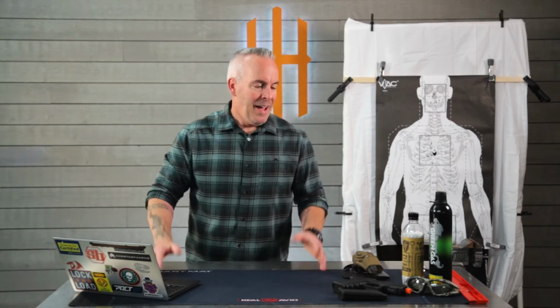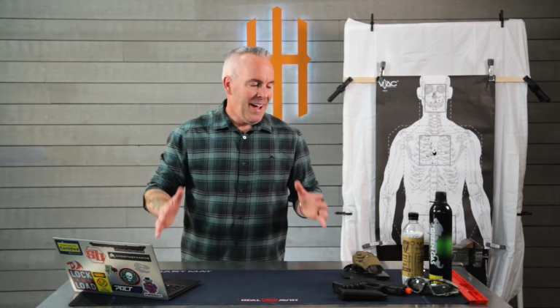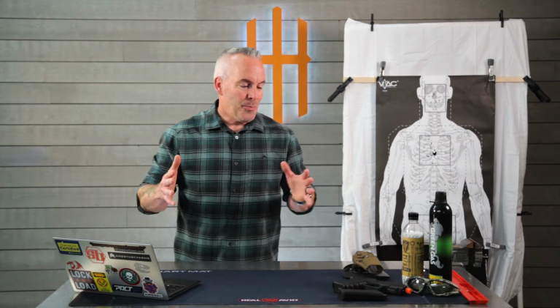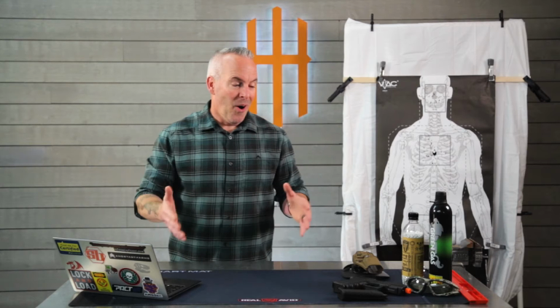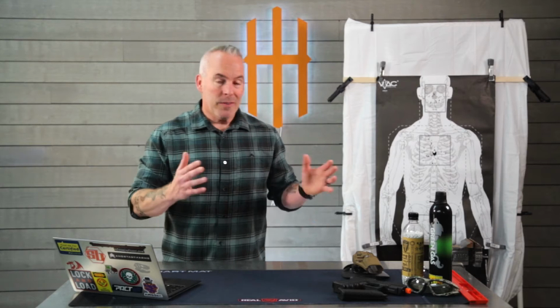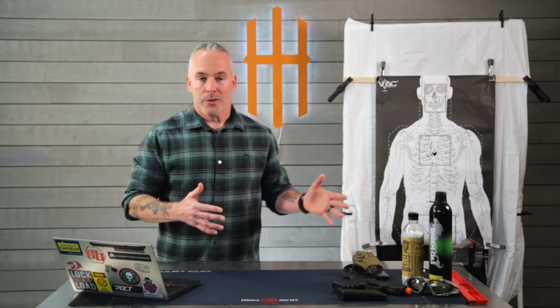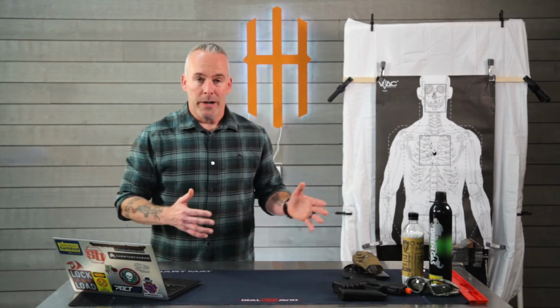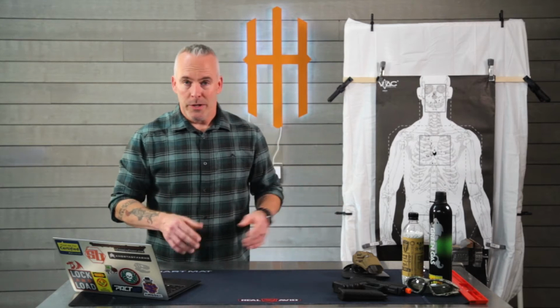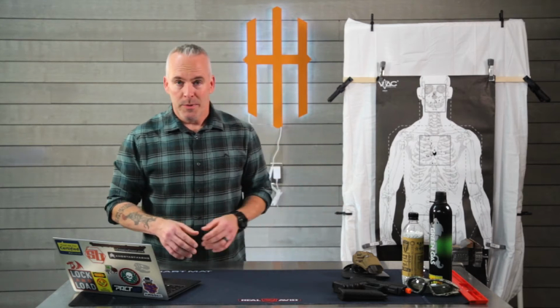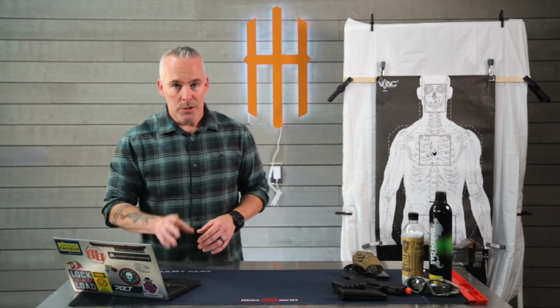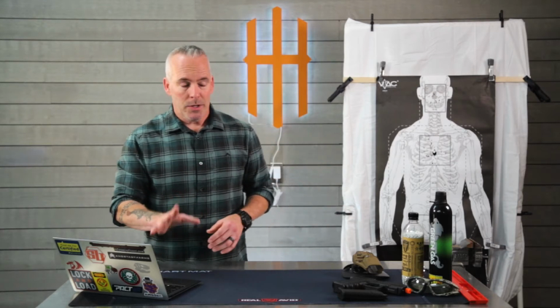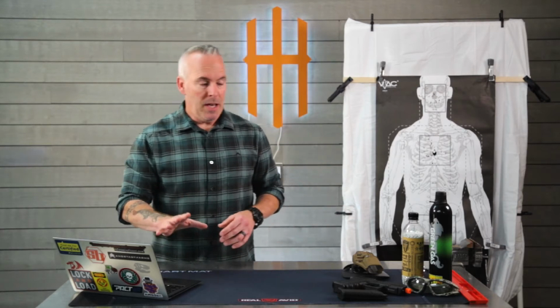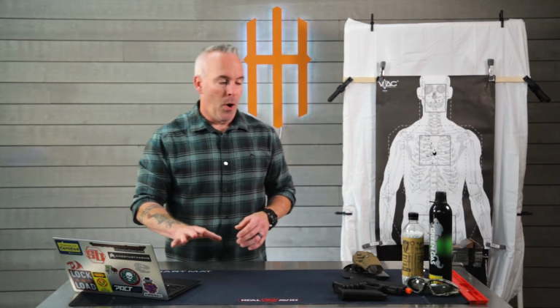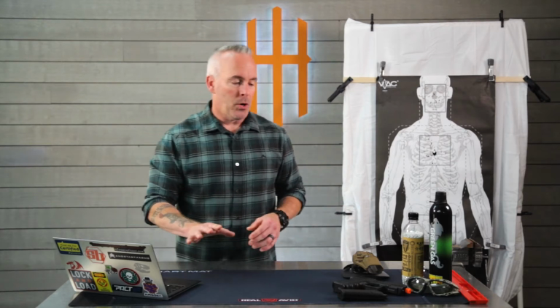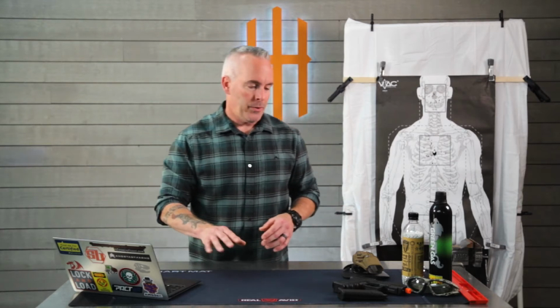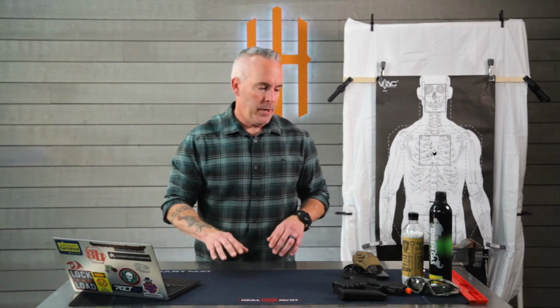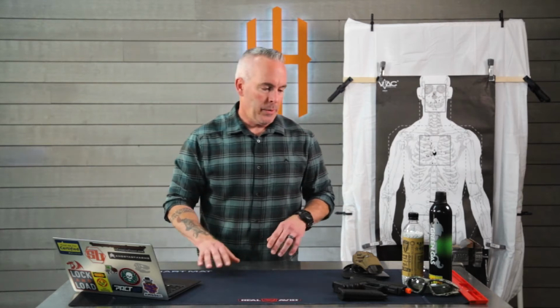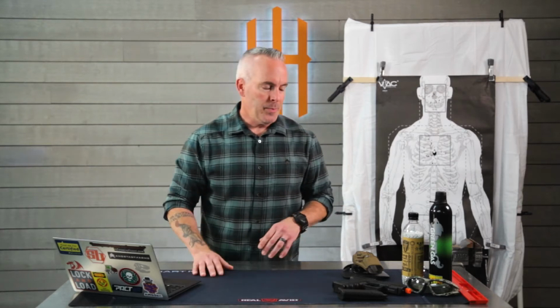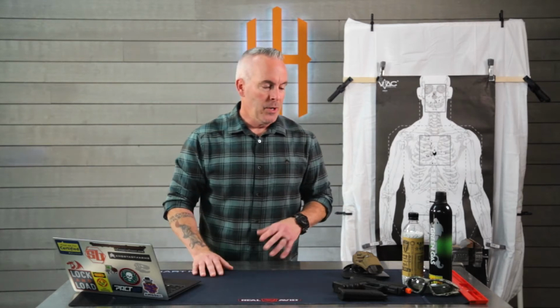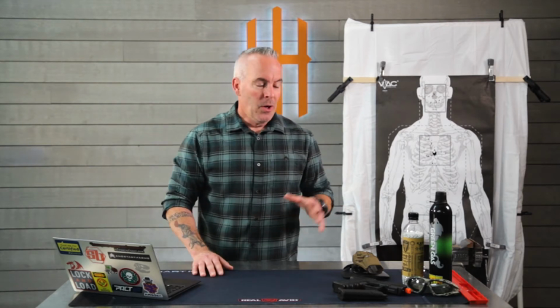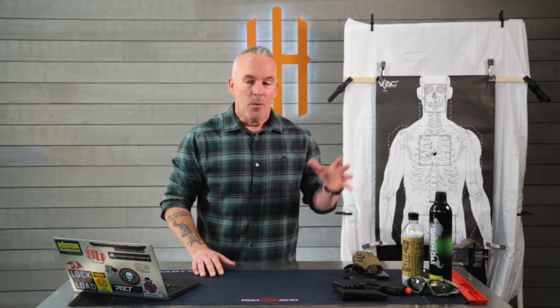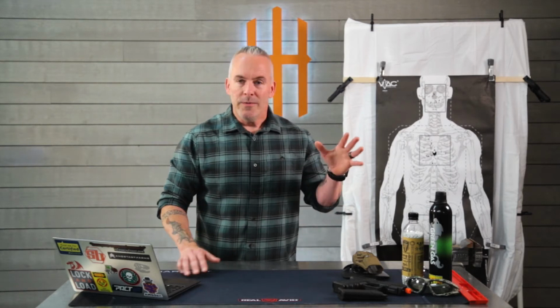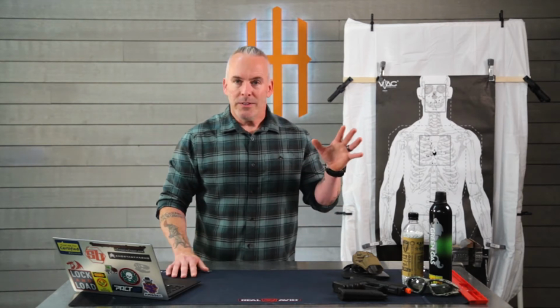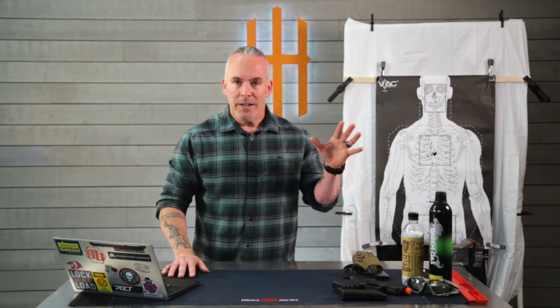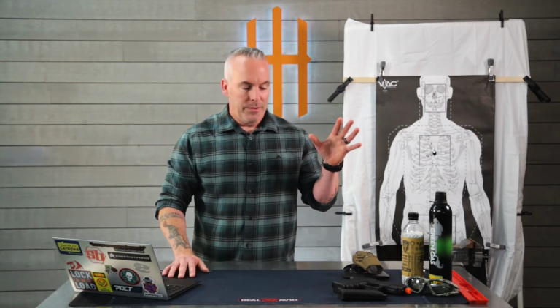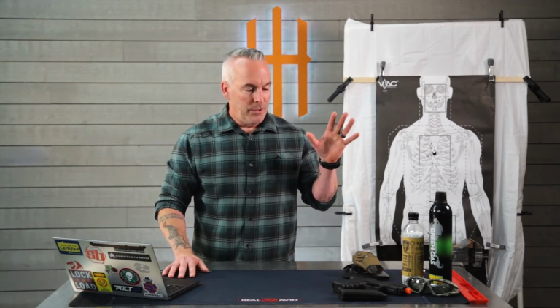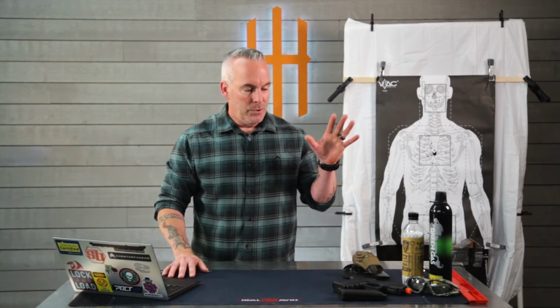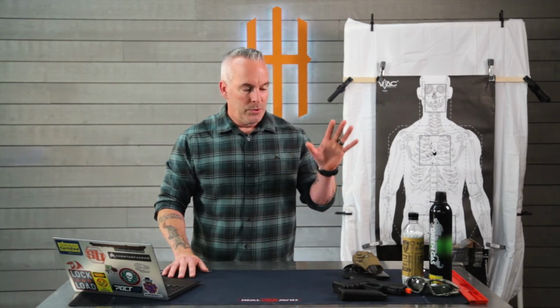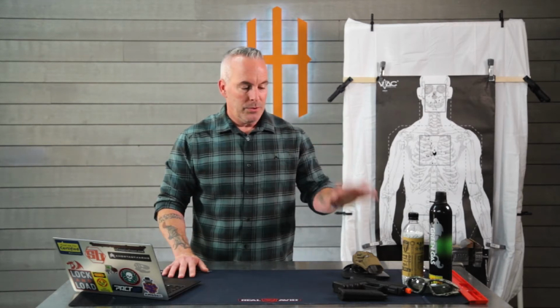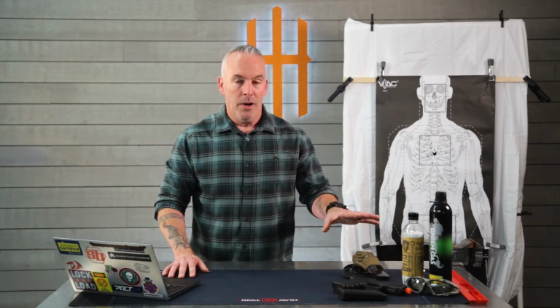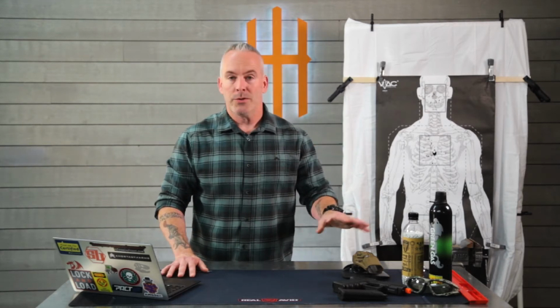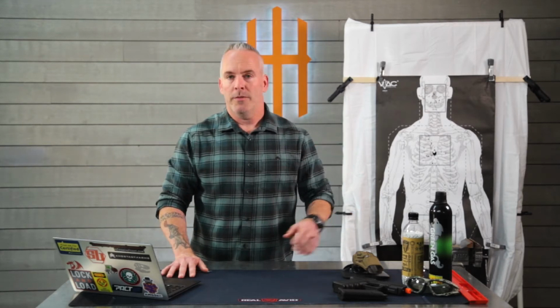As part of the training regimen — just a part of the training regimen — we've decided to use airsoft.